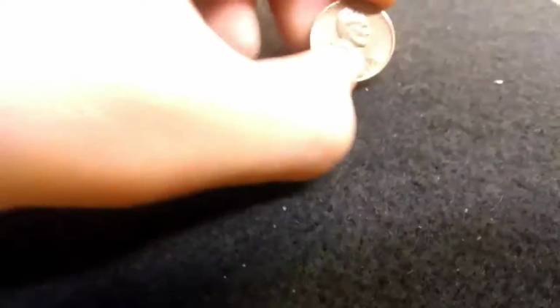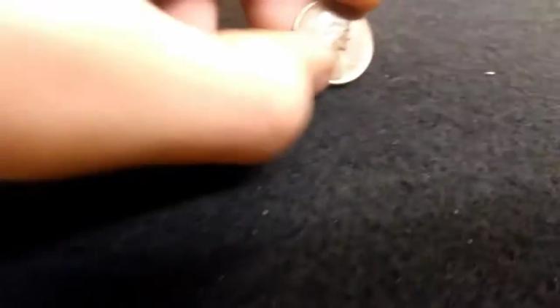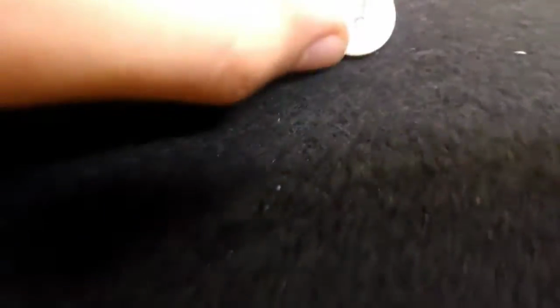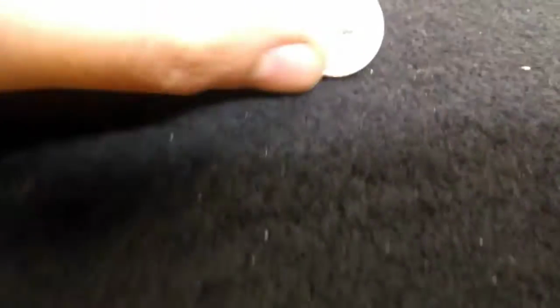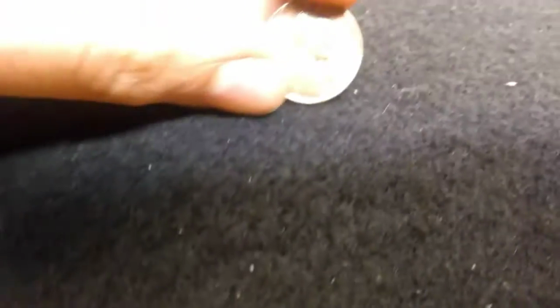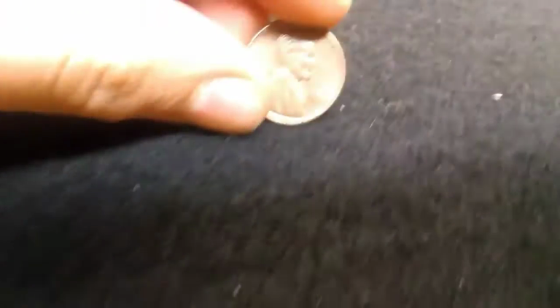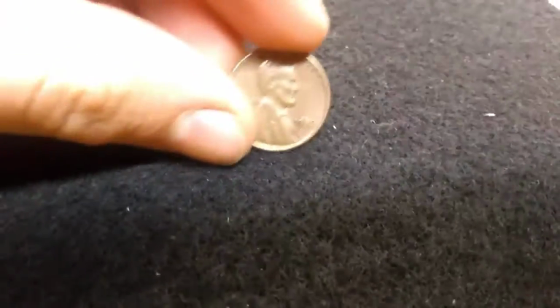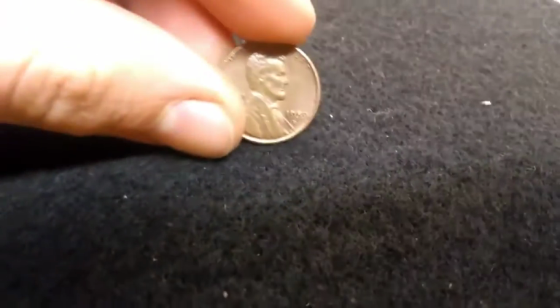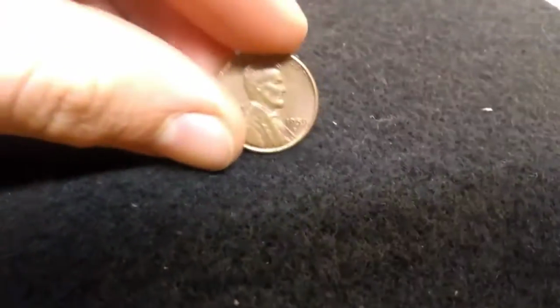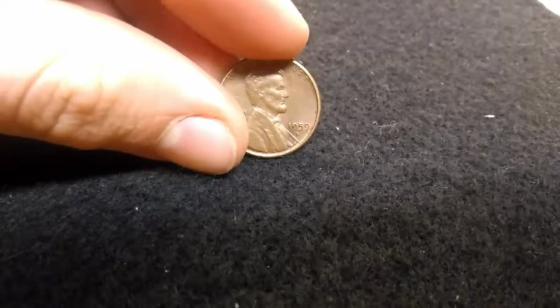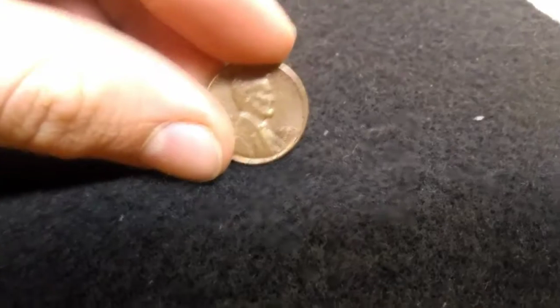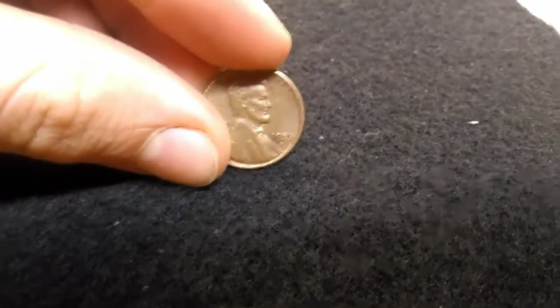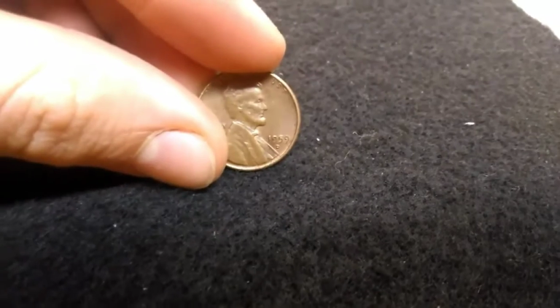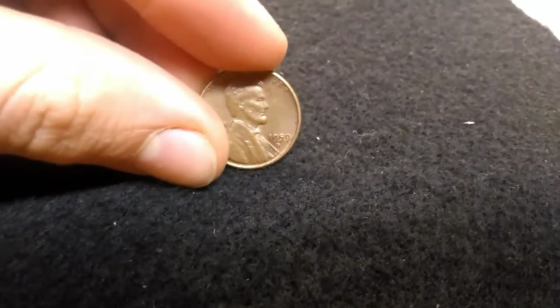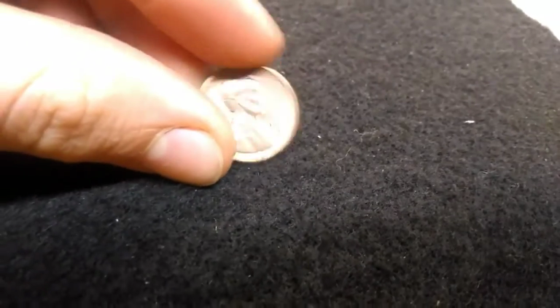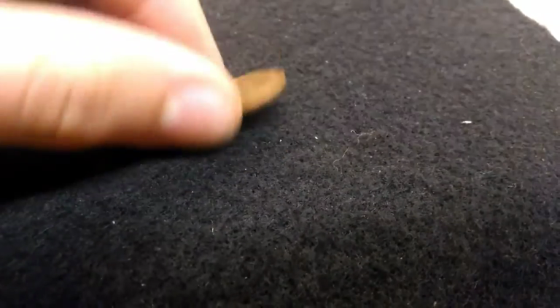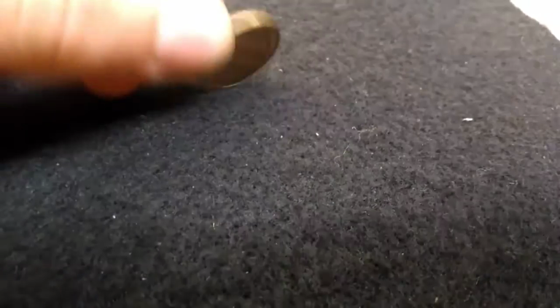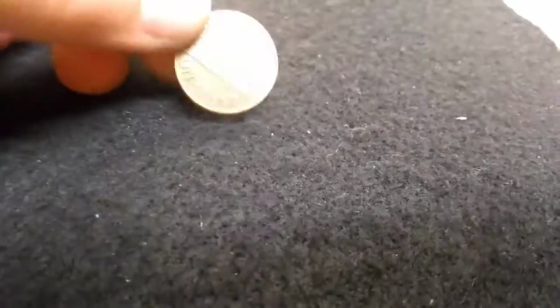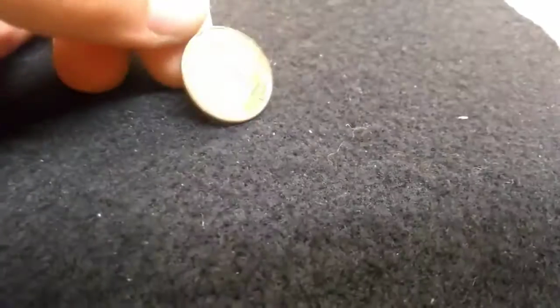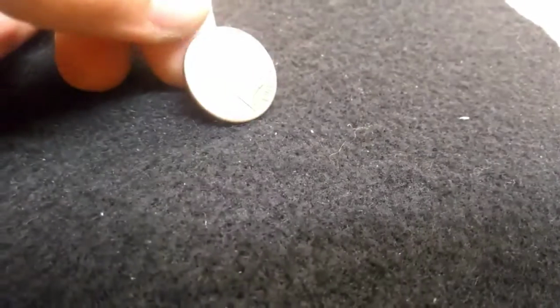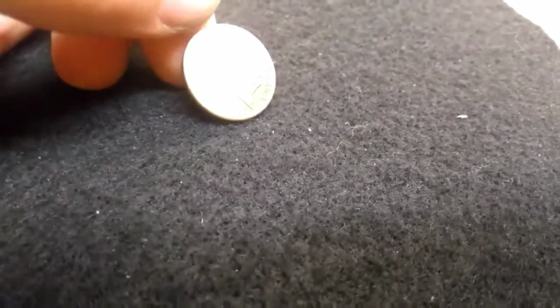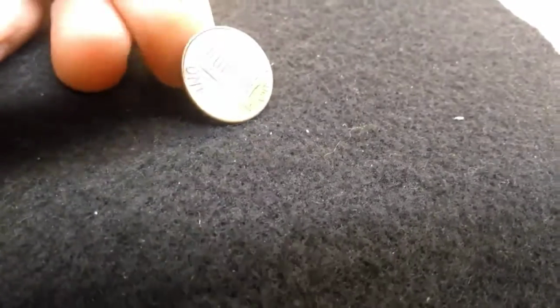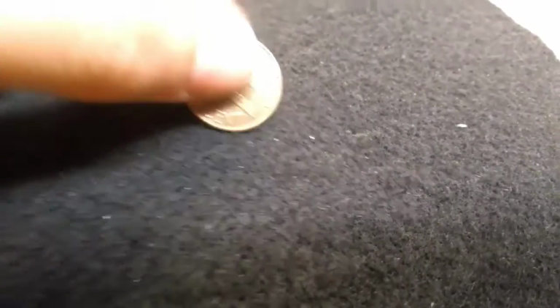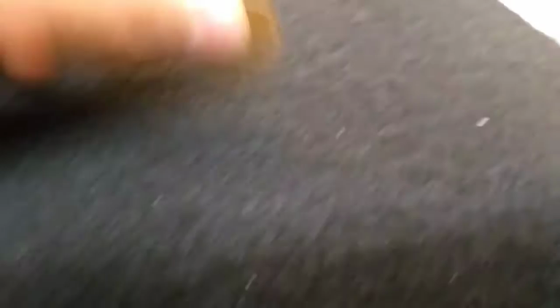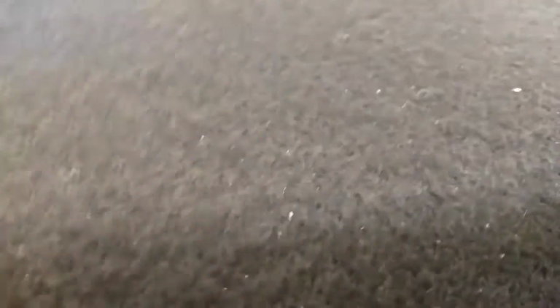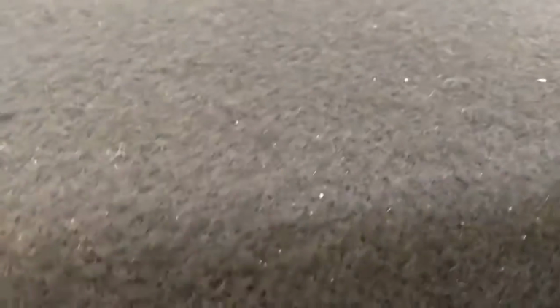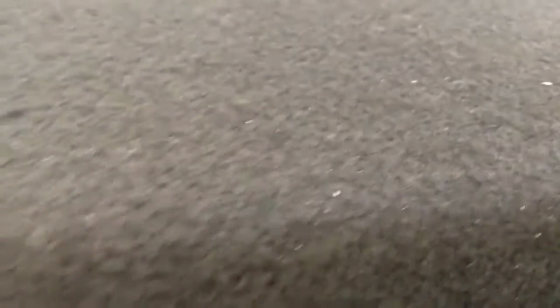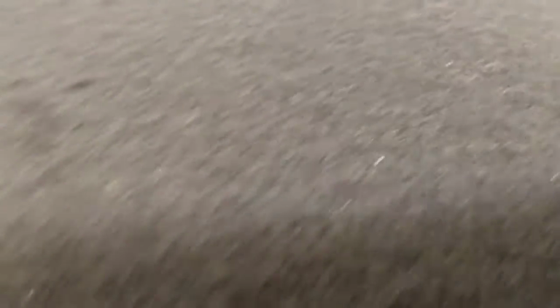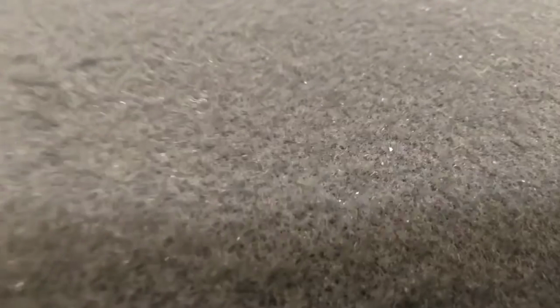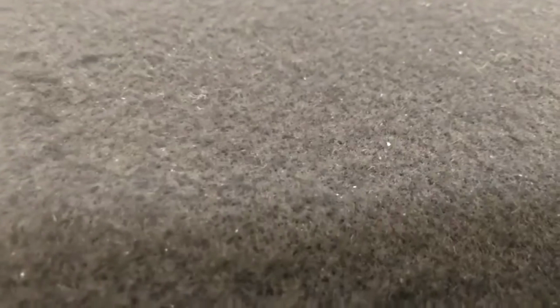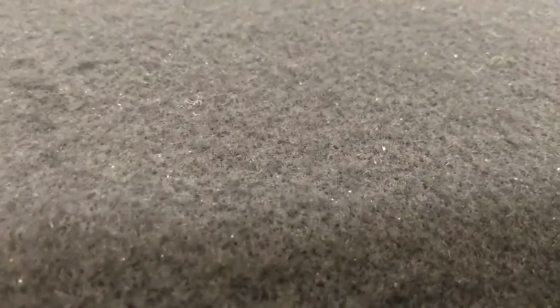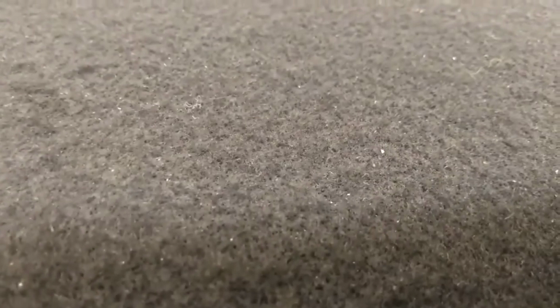Then we got a really nice 1959. I keep those.